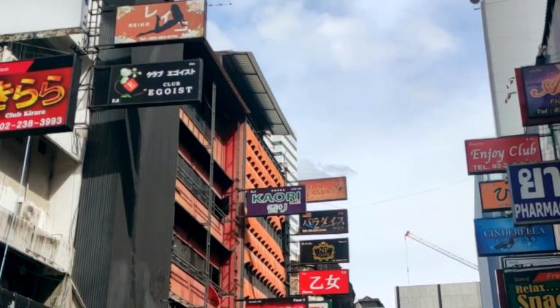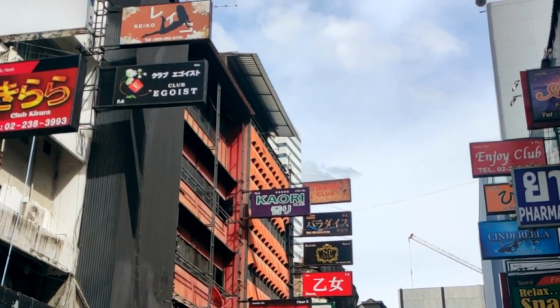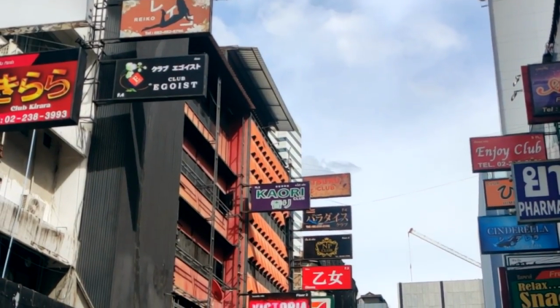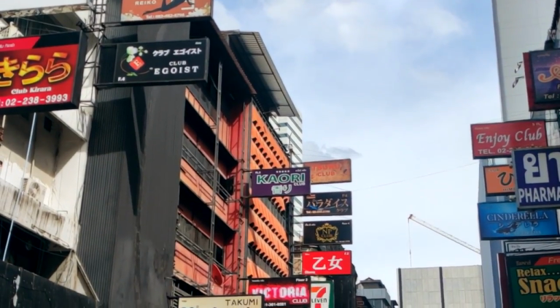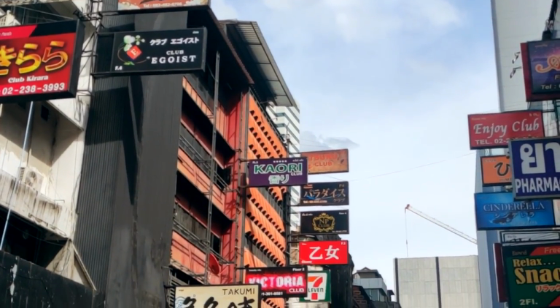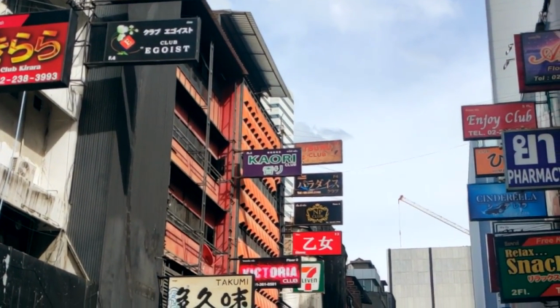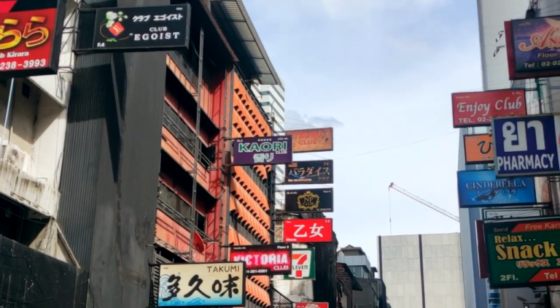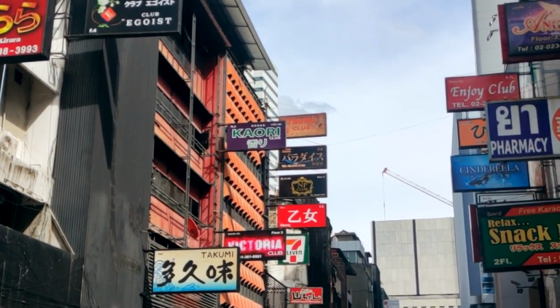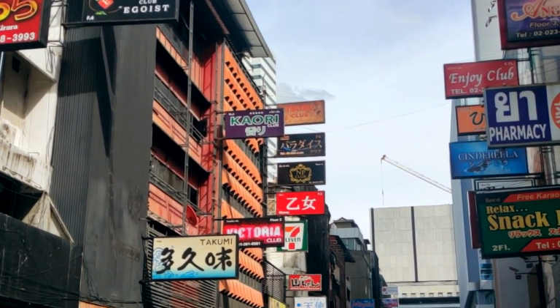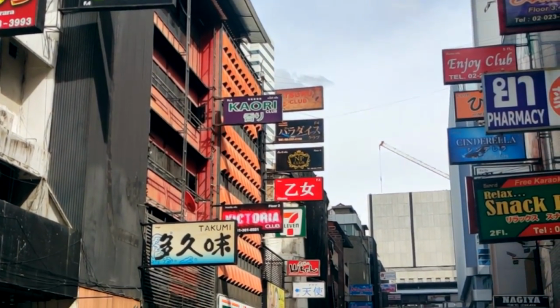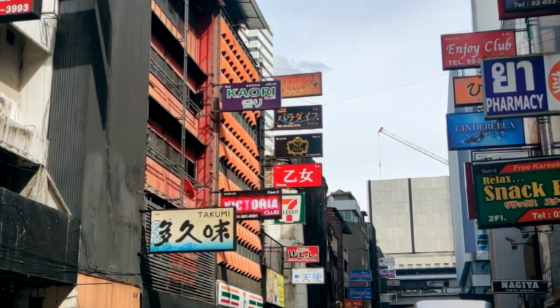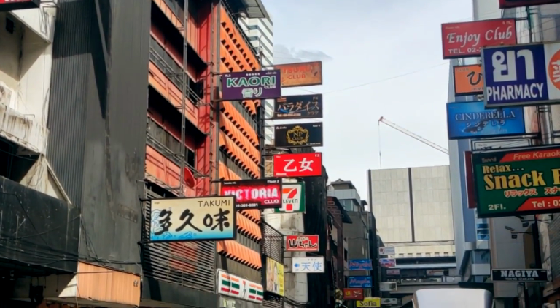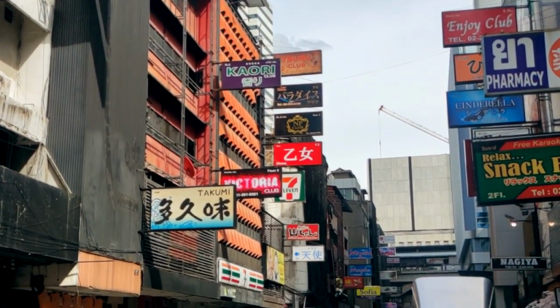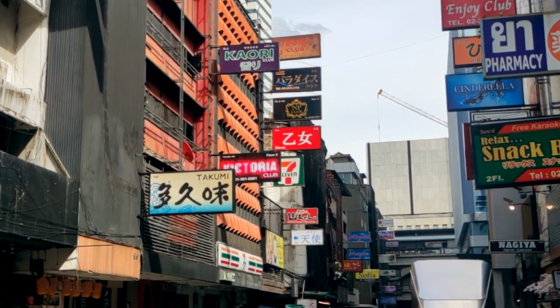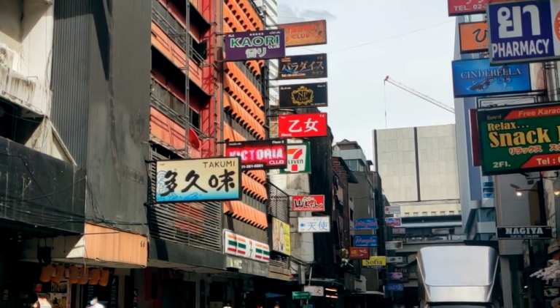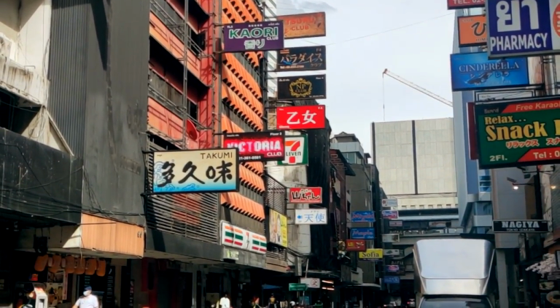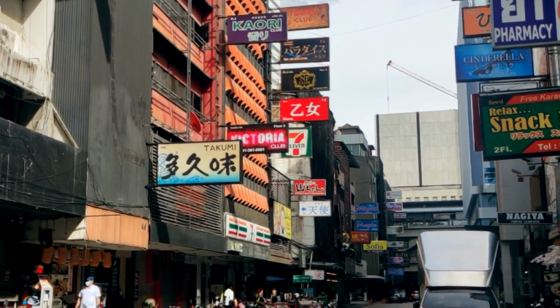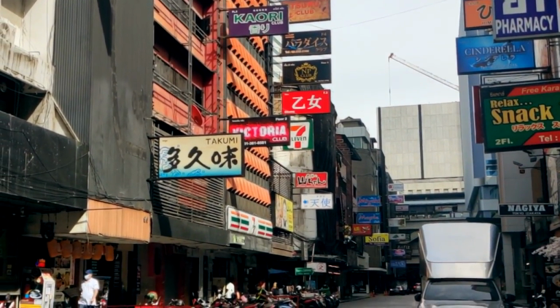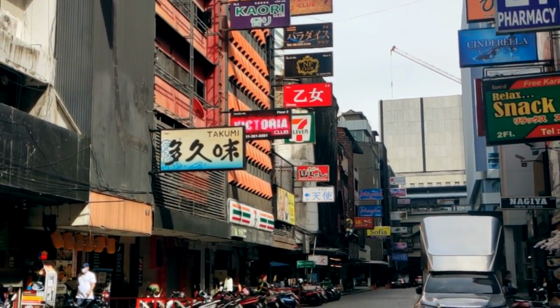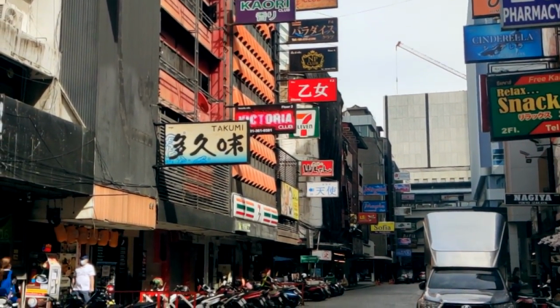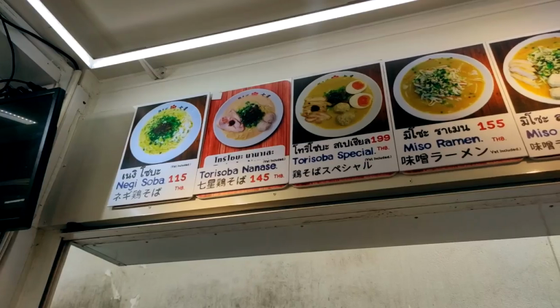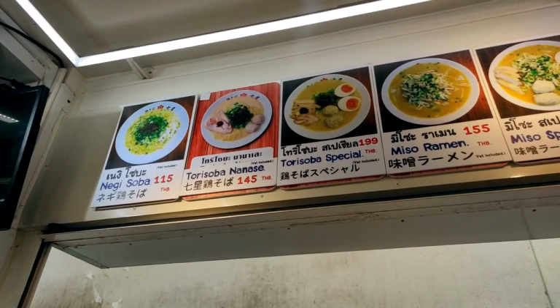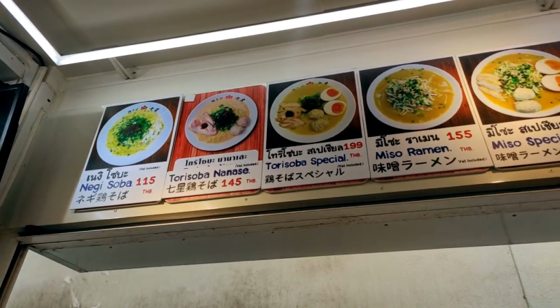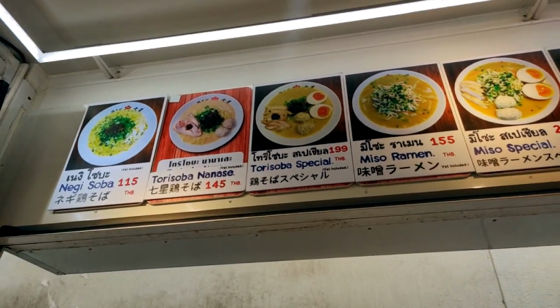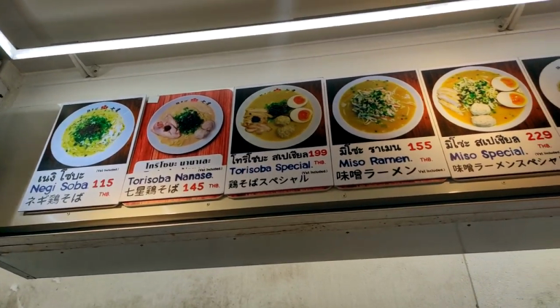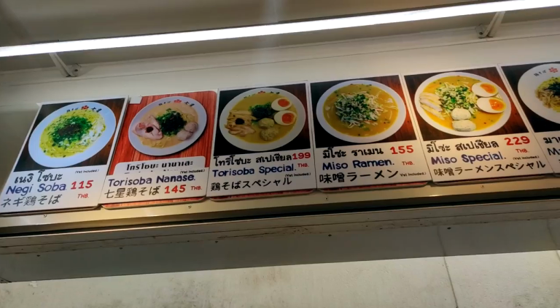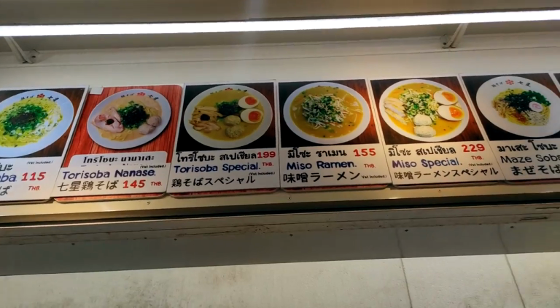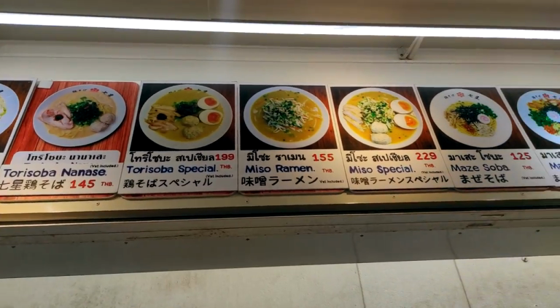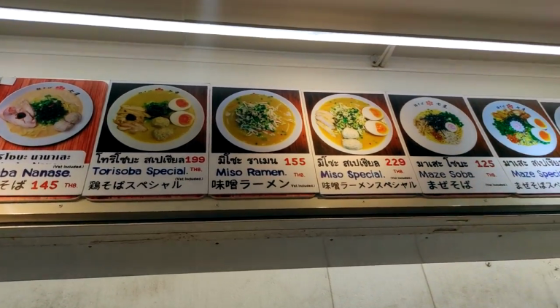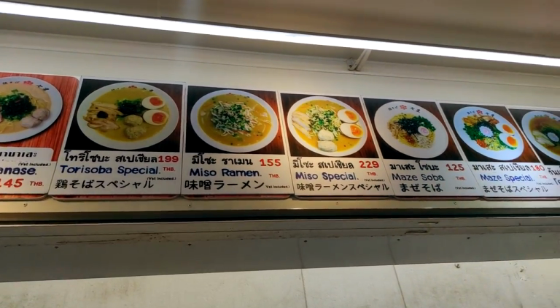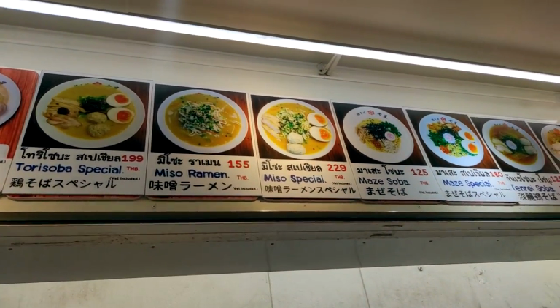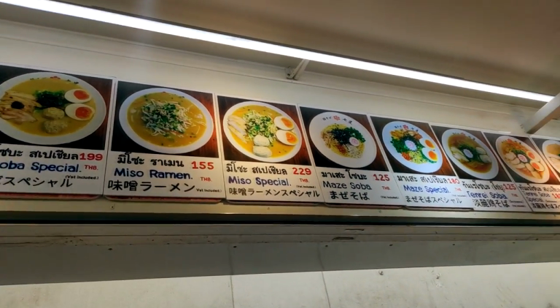We then had a stroll down to Bangkok's Japan area to find ourselves some ramen bowls.